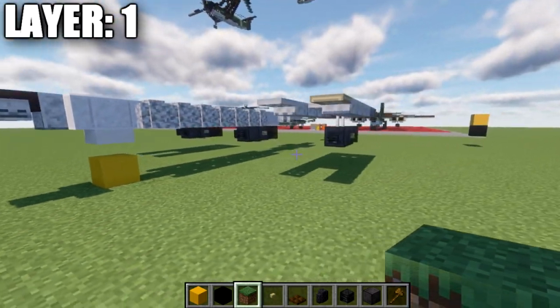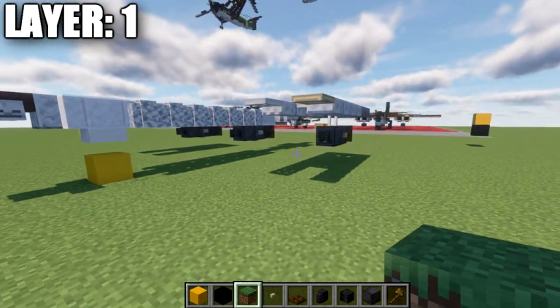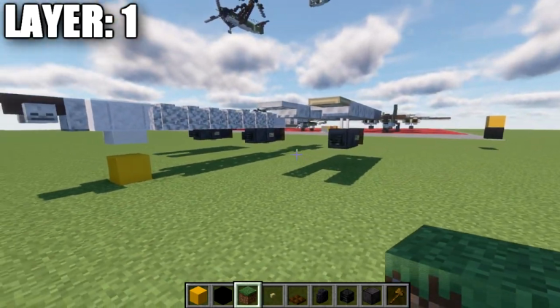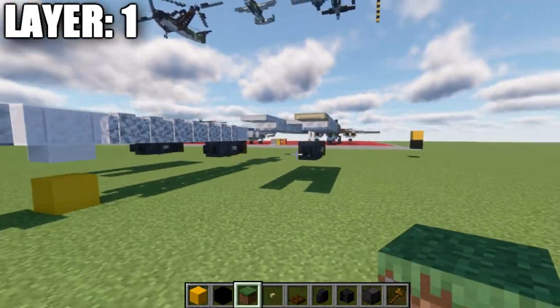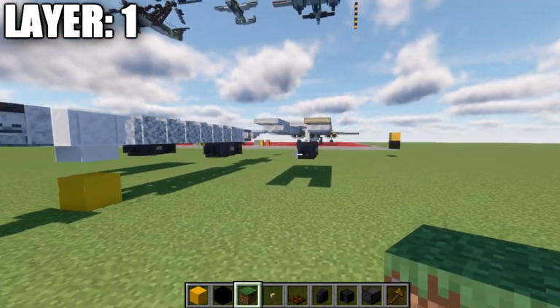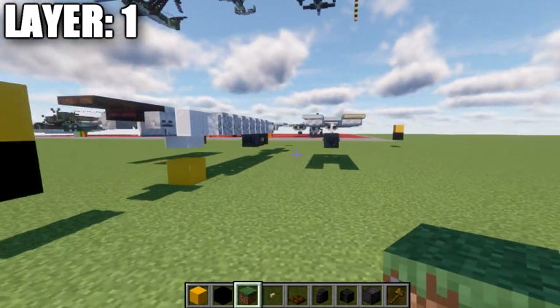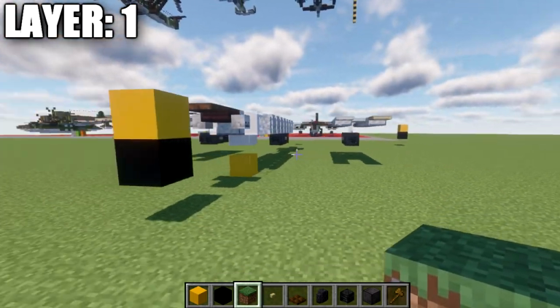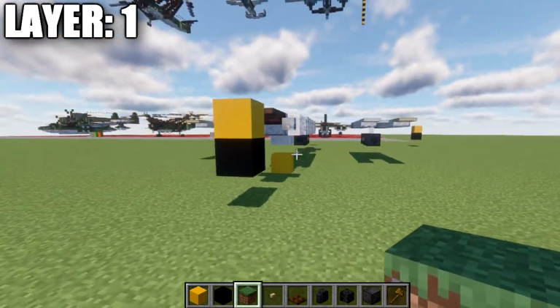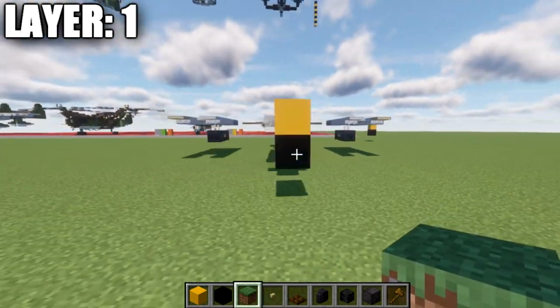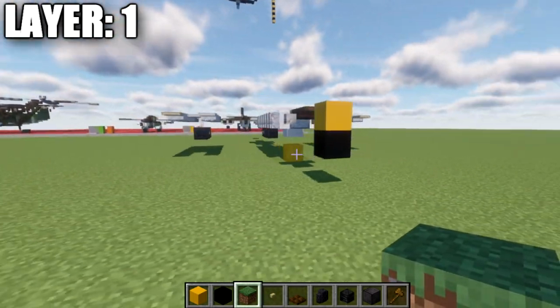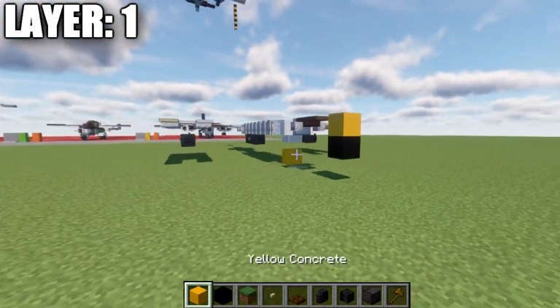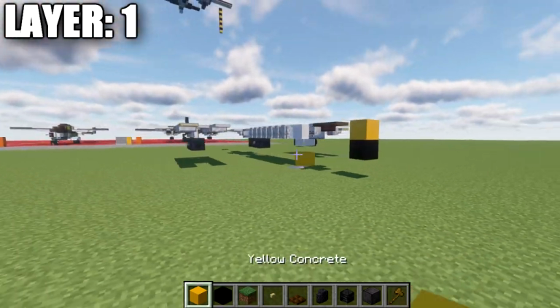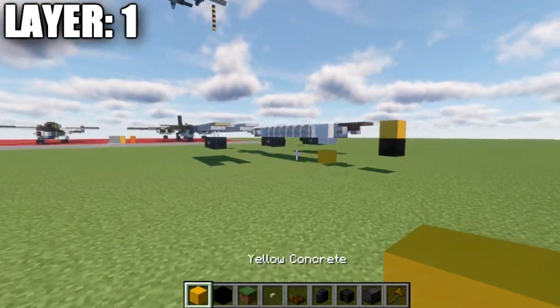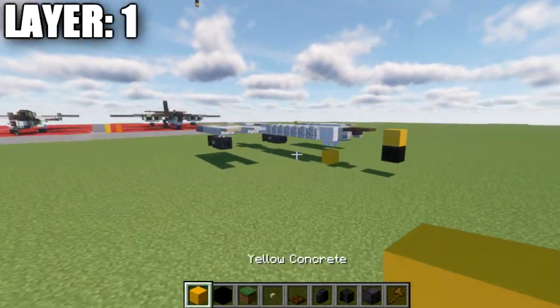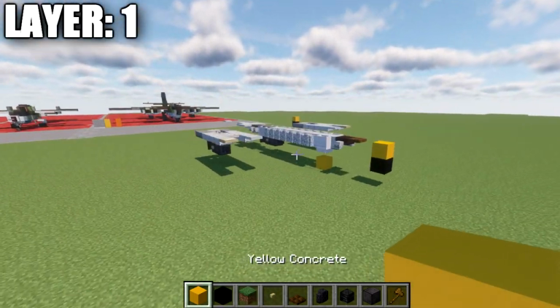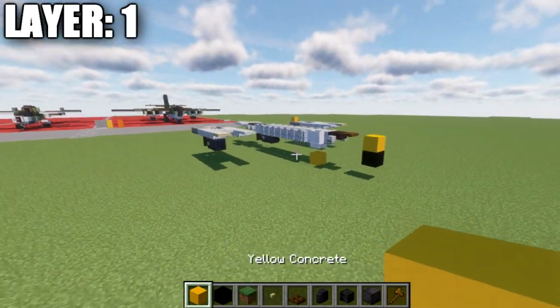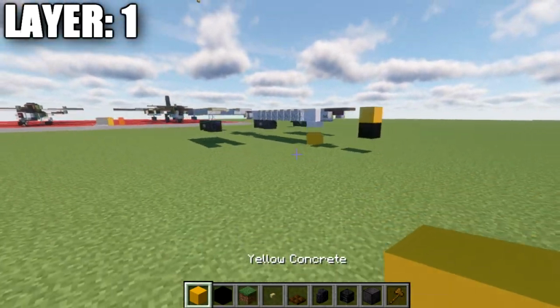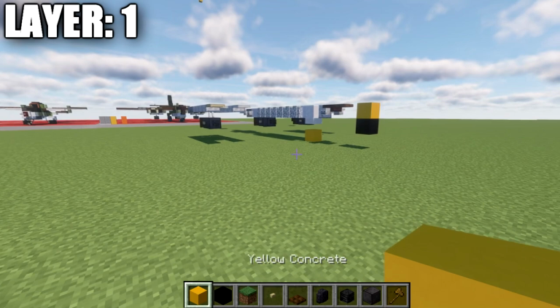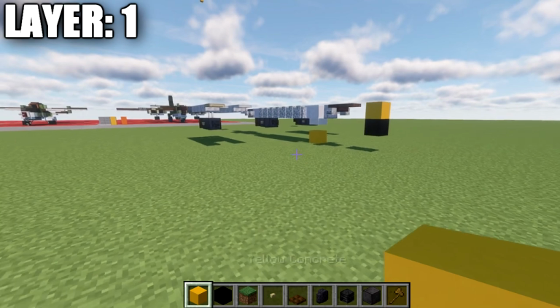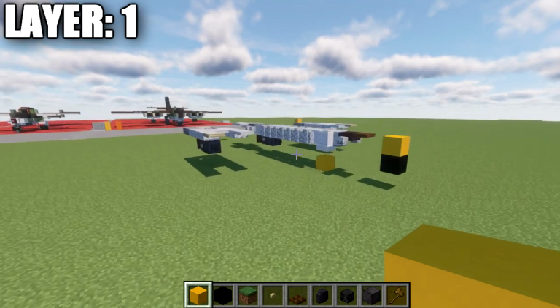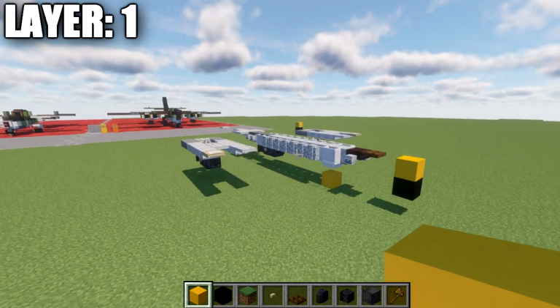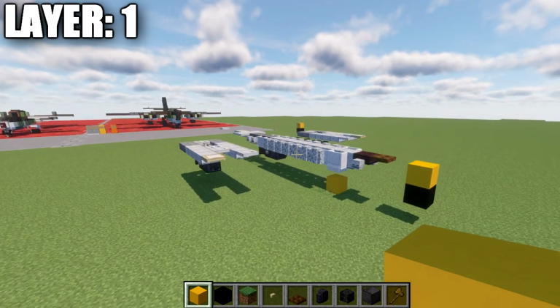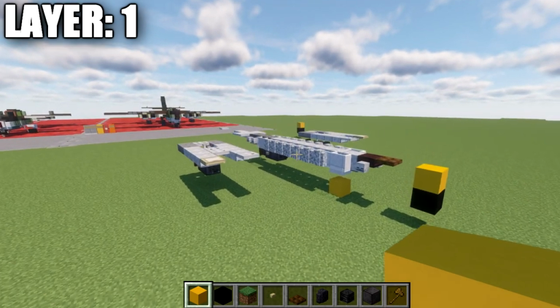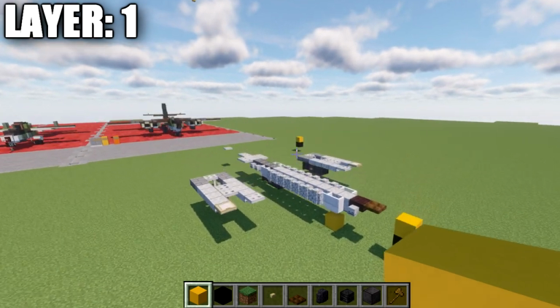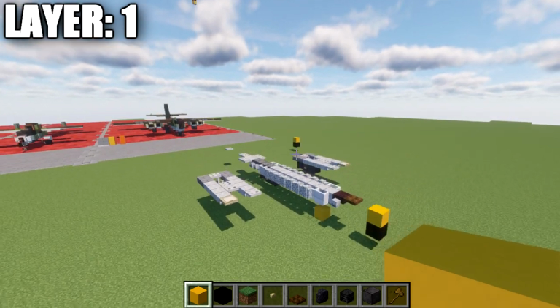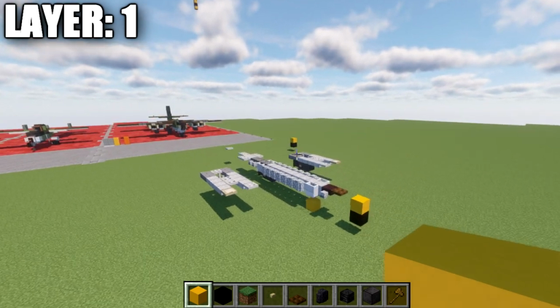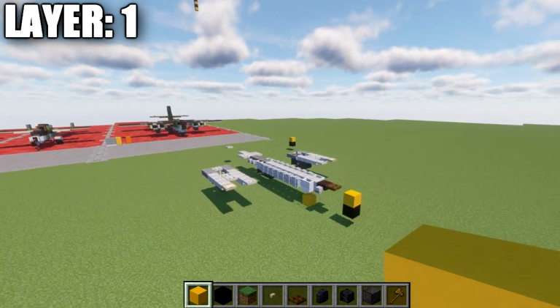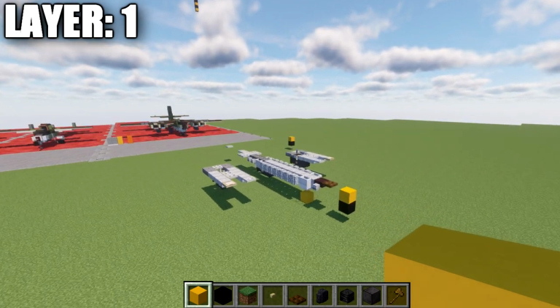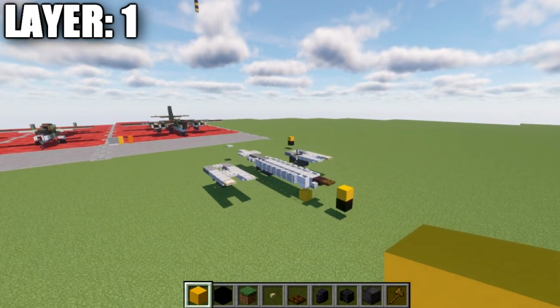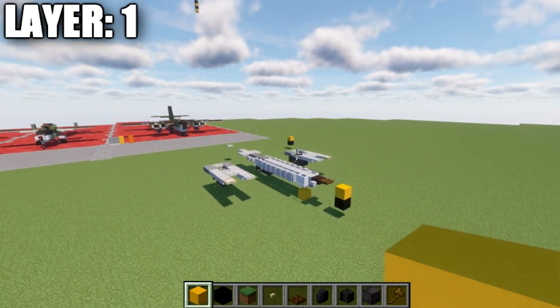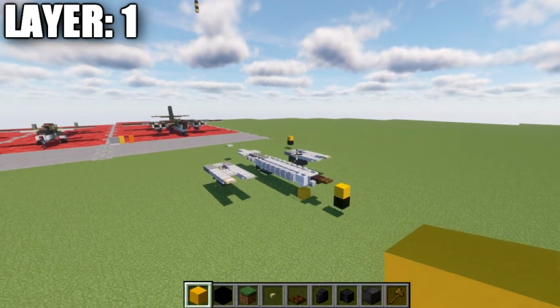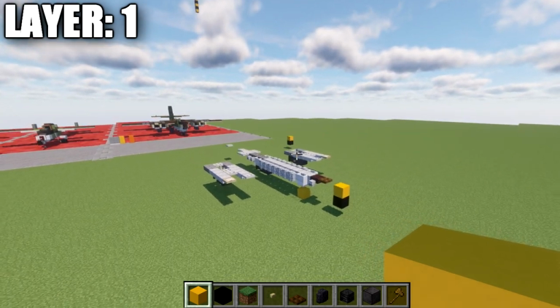Going out to the wings, place down a block of netherite underneath the end rod, a wither skeleton skull going forward, a block of netherite back, a polished blackstone wall, and a dark oak trapdoor. Place birchwood buttons on the sides of the rear block. That concludes the bombs — do the same bomb over on the other side. That wraps up everything for layer one. Let's move on to layer number three.